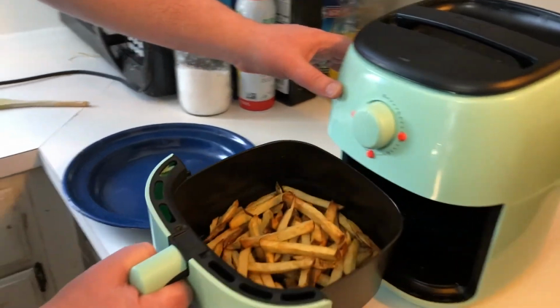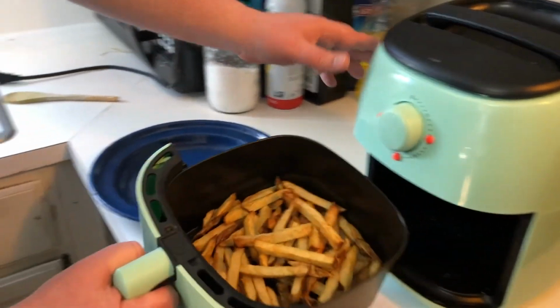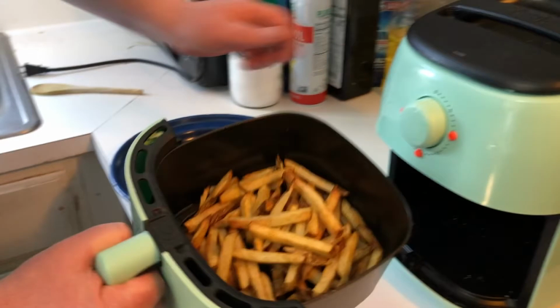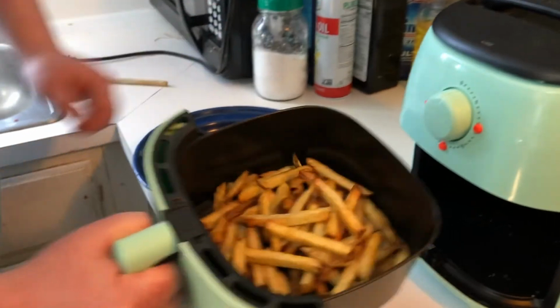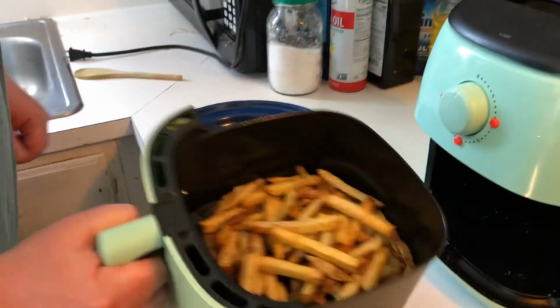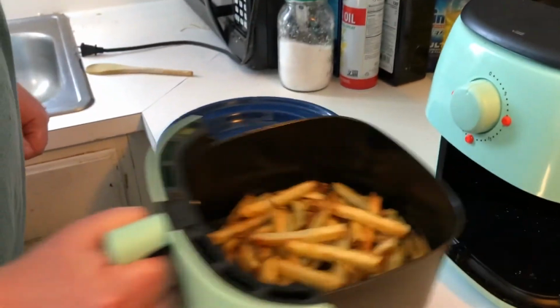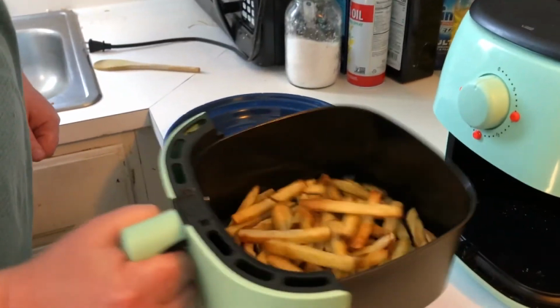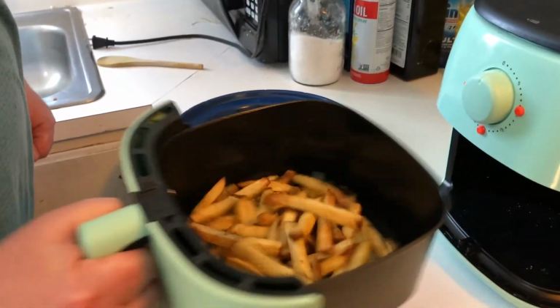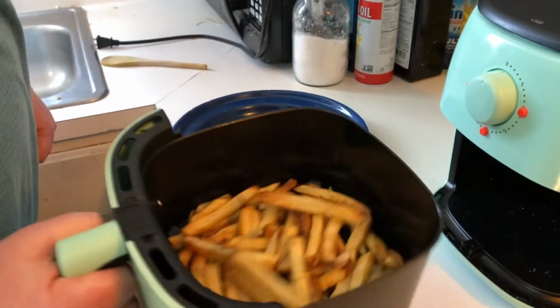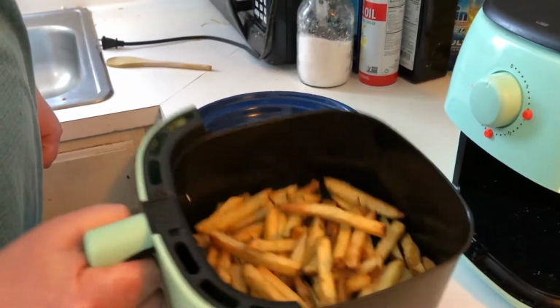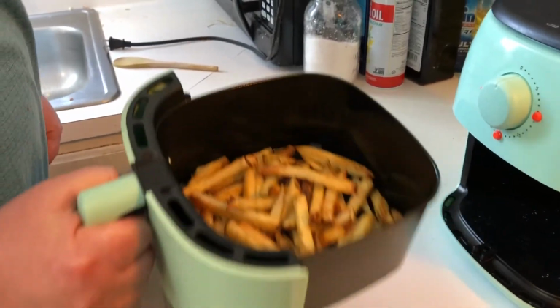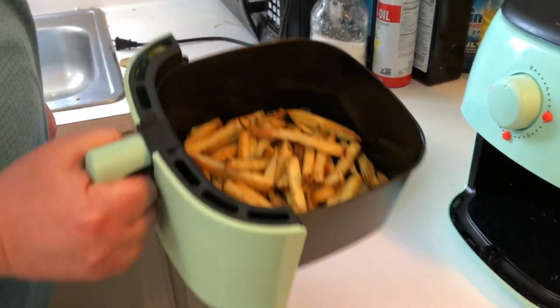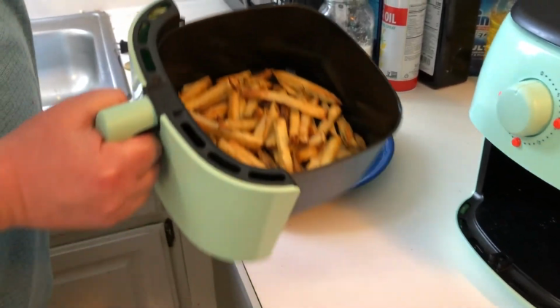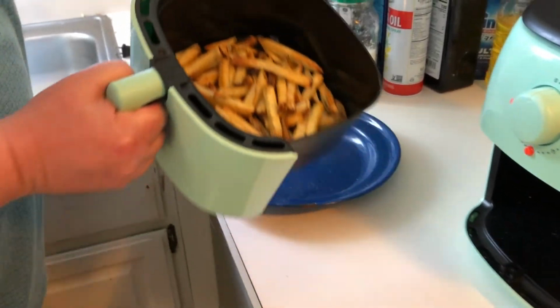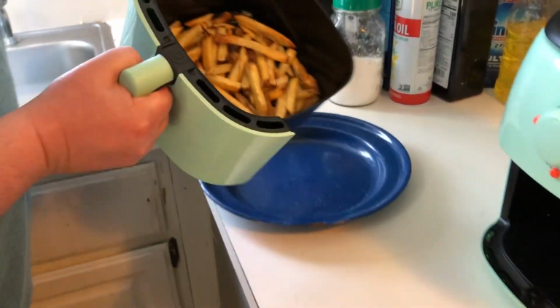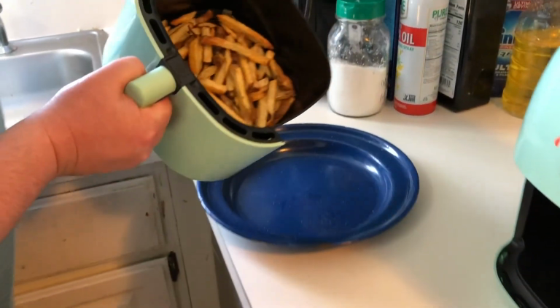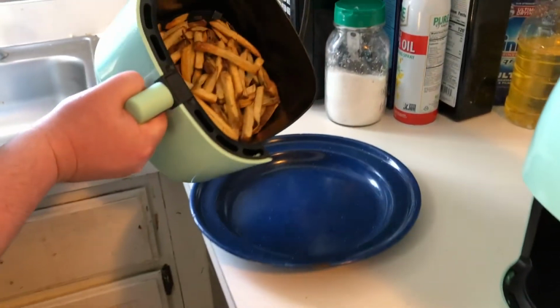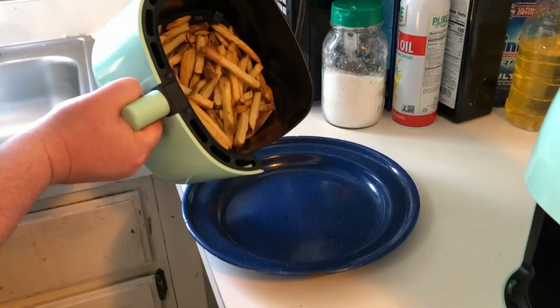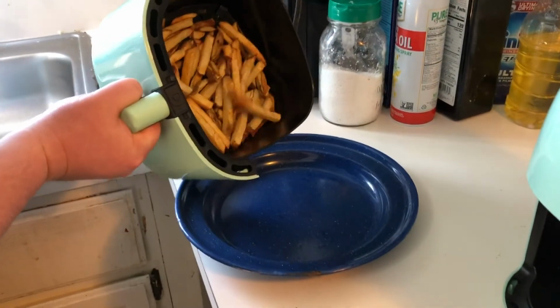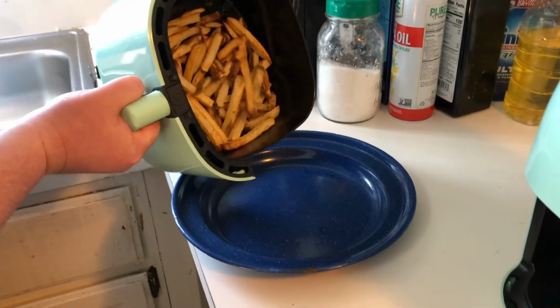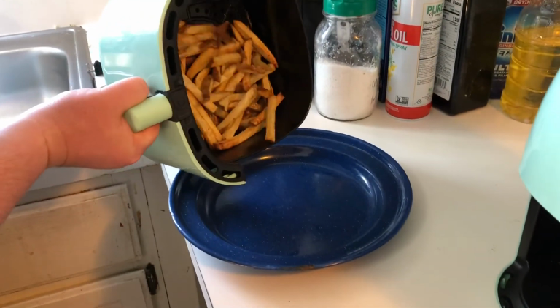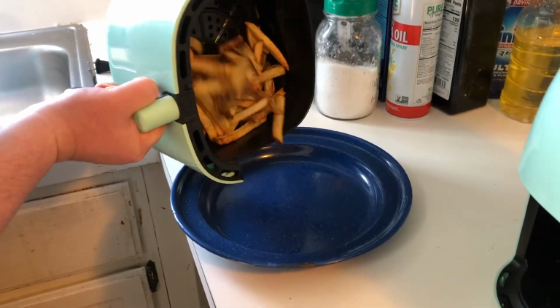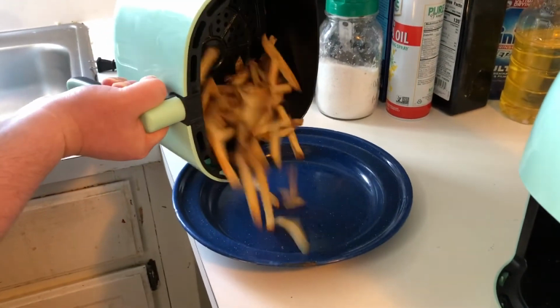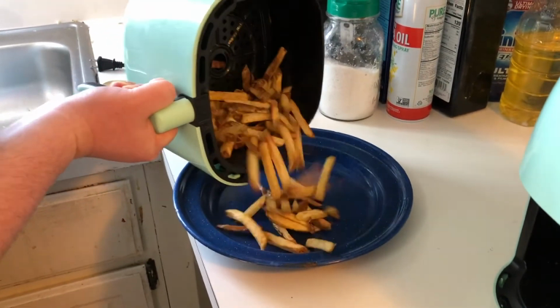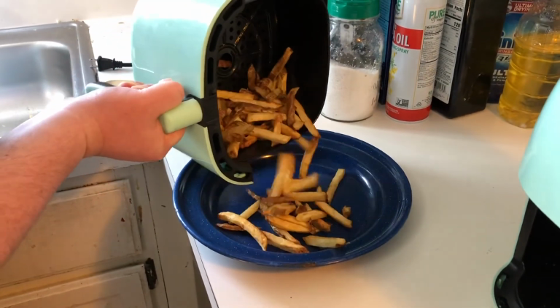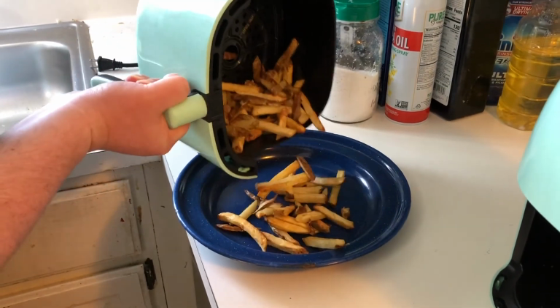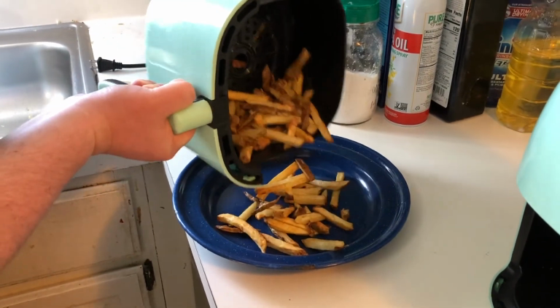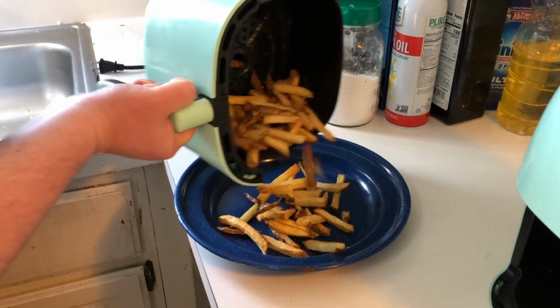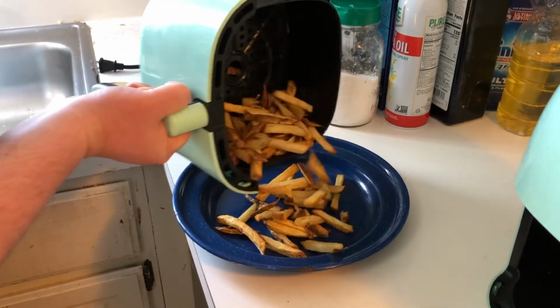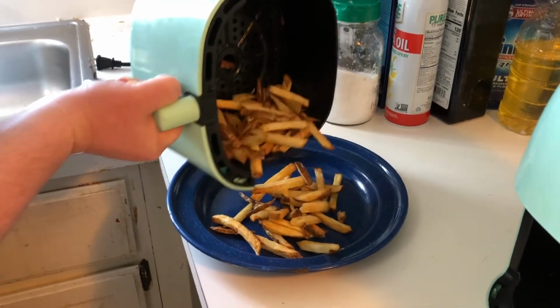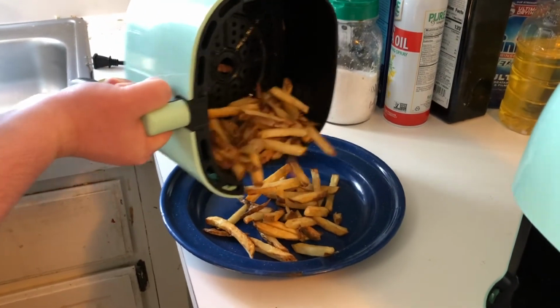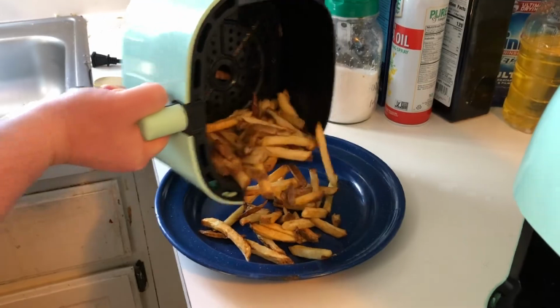Once you open the chamber, shake the fries, and then pour them into your serving container. It's really that easy.